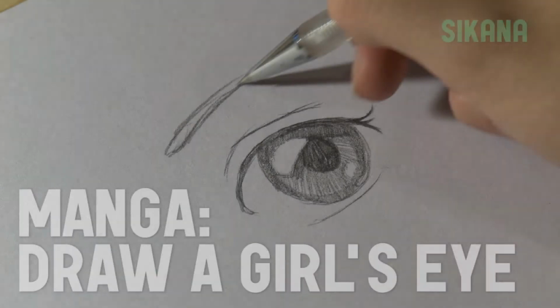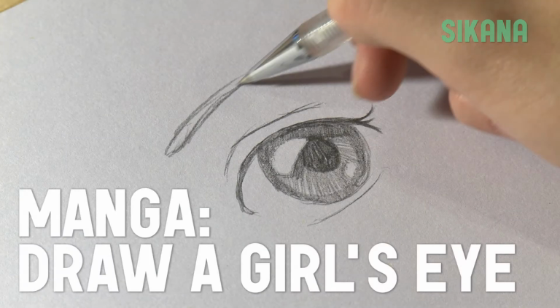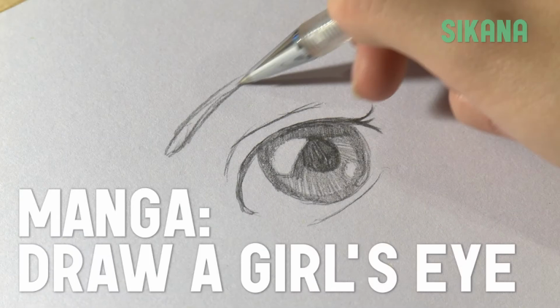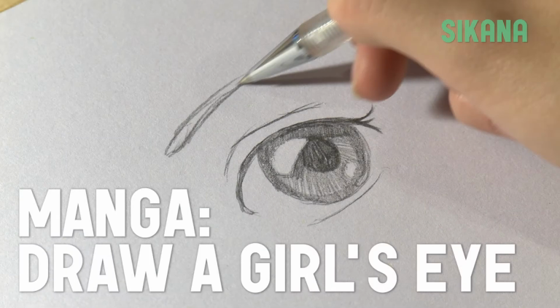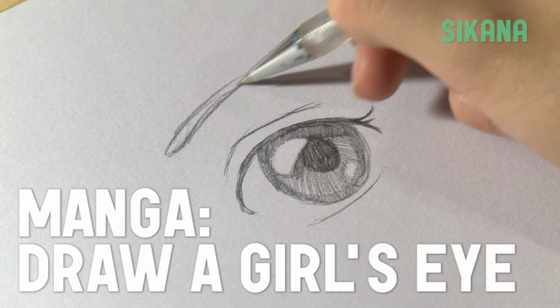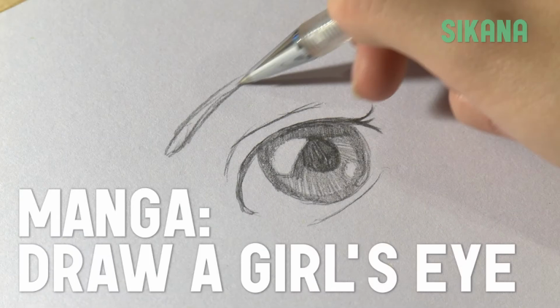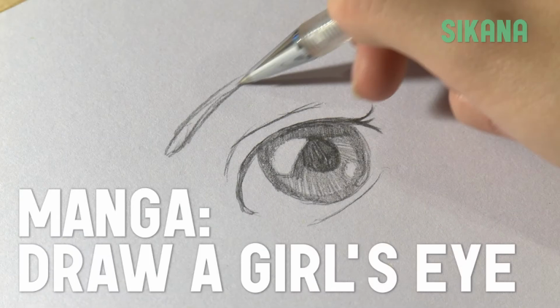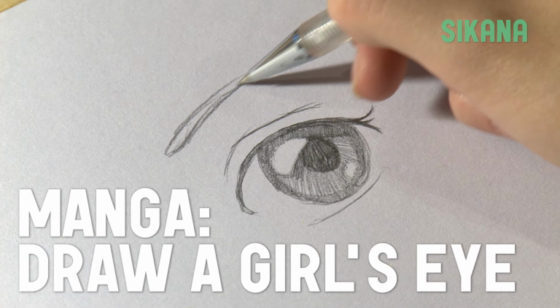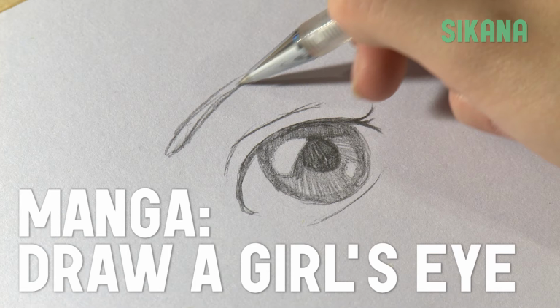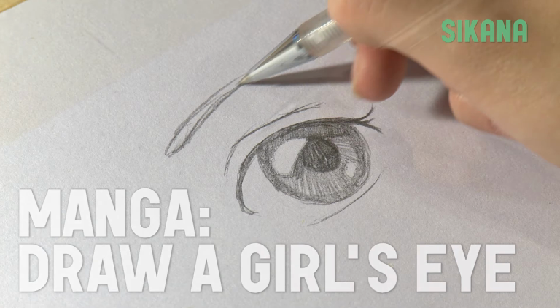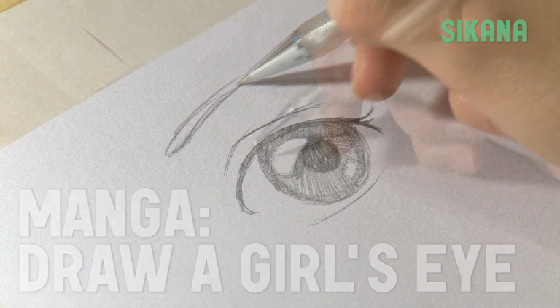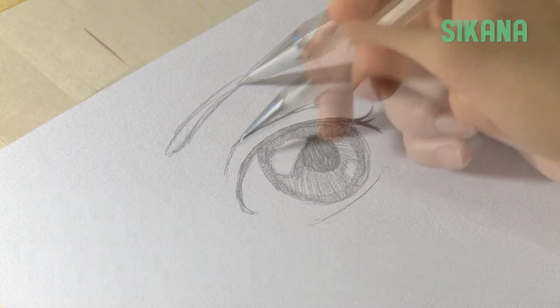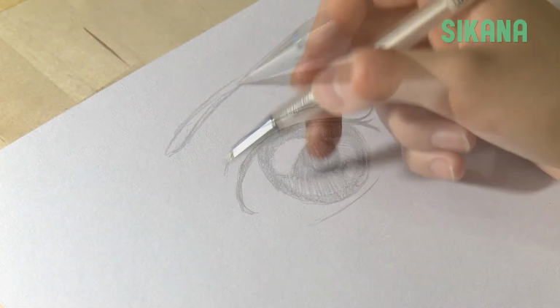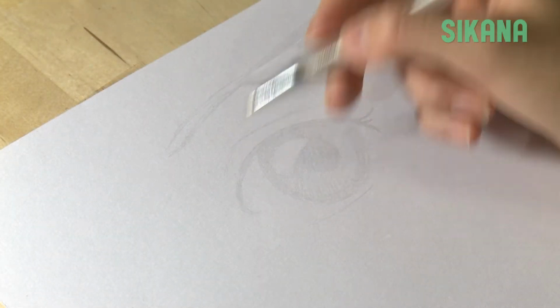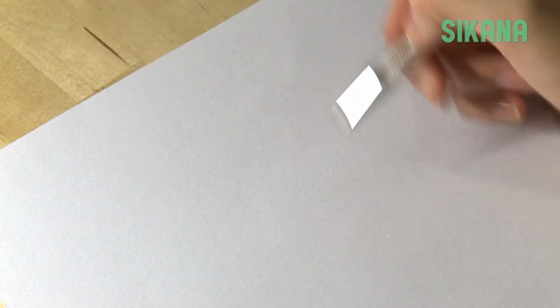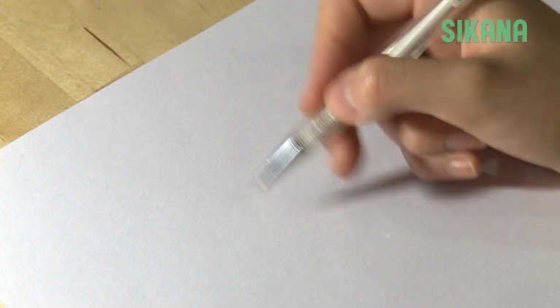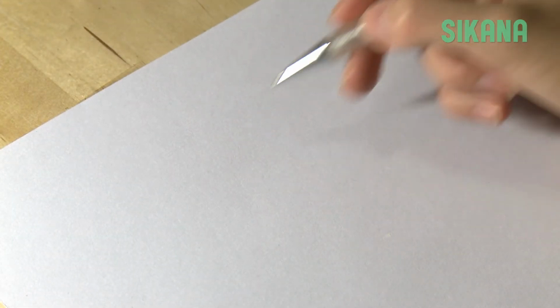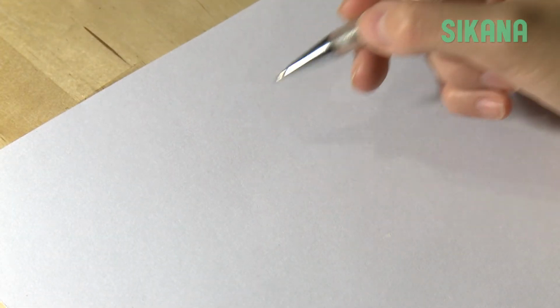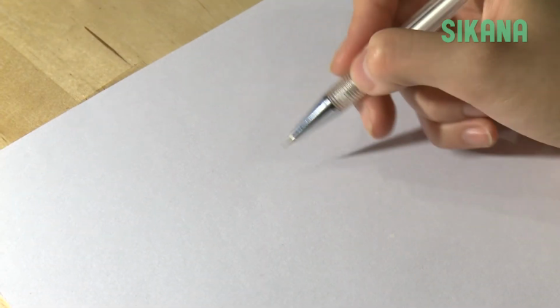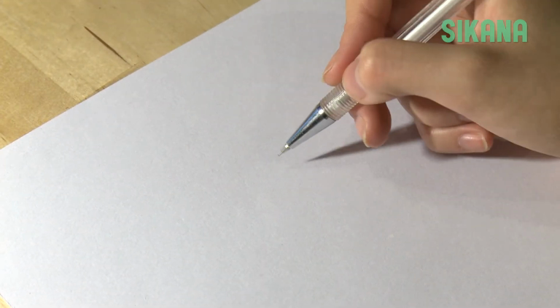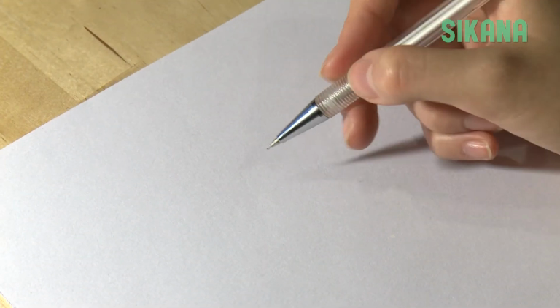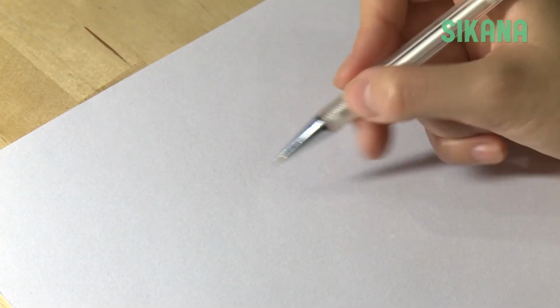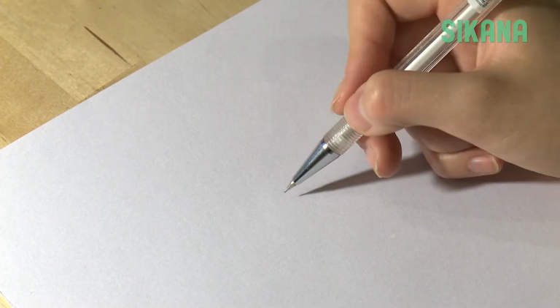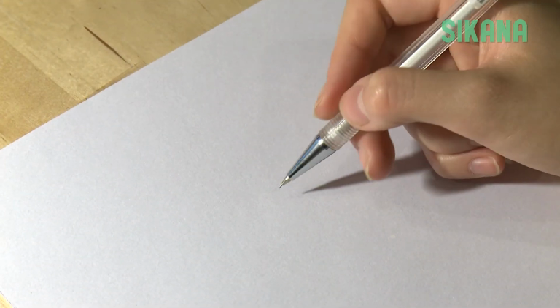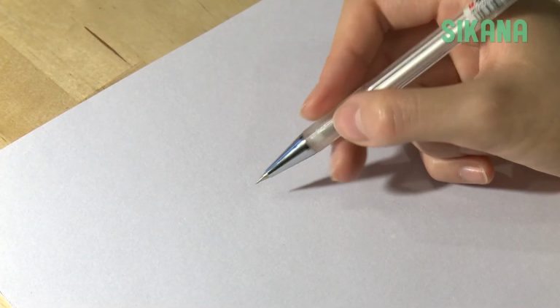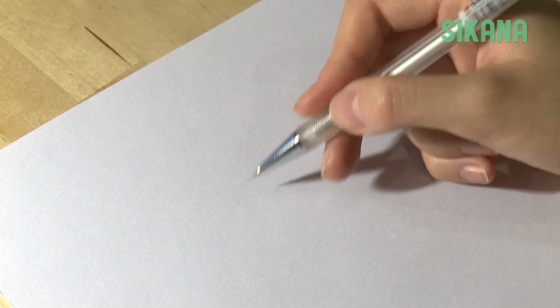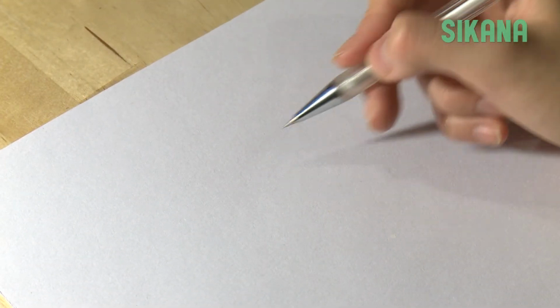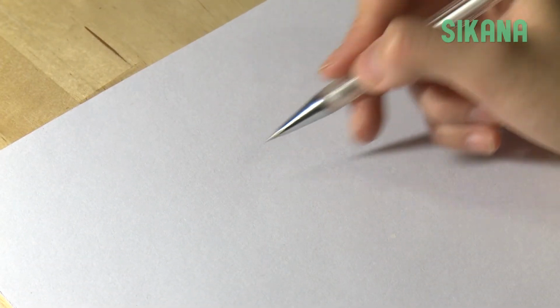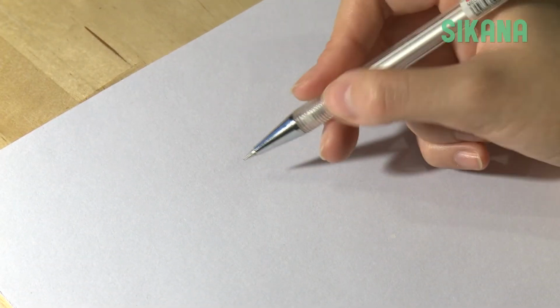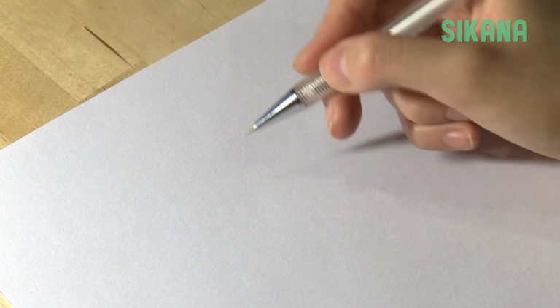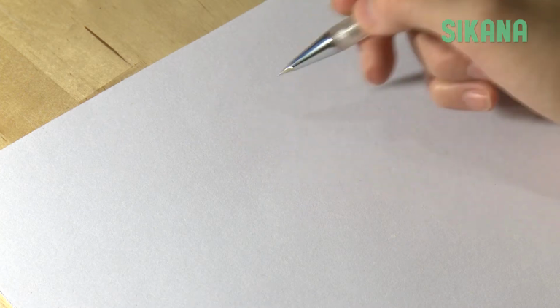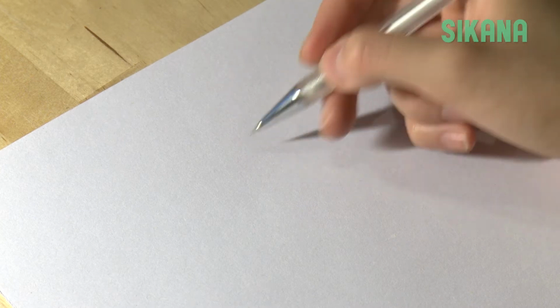How to draw a girl's eye. The drawing of a girl's eye is quite different from a boy's eye in manga.